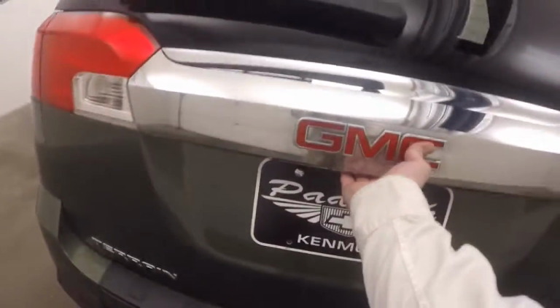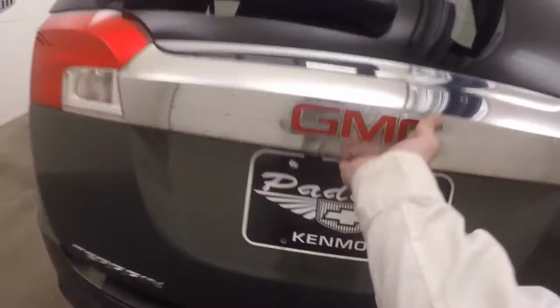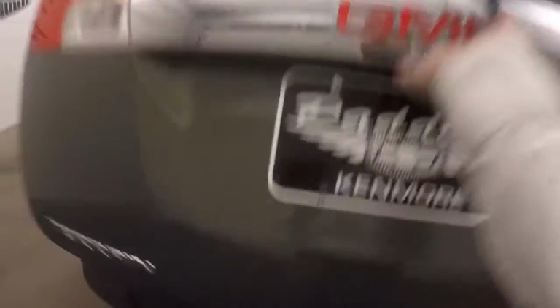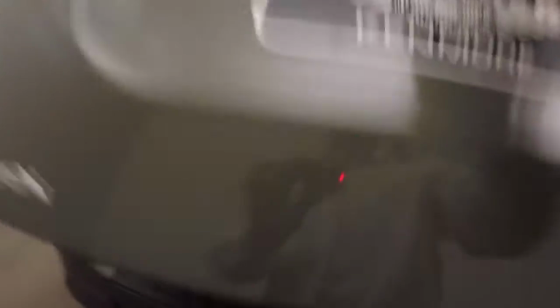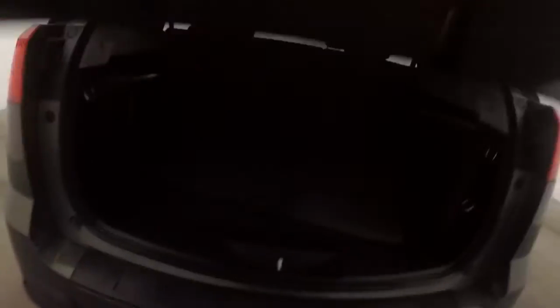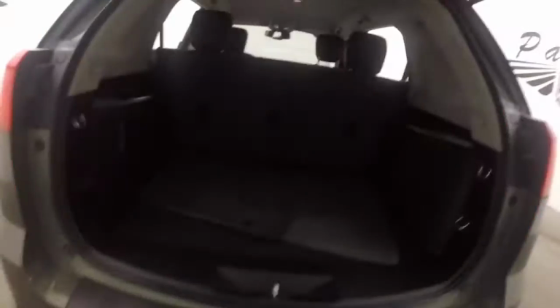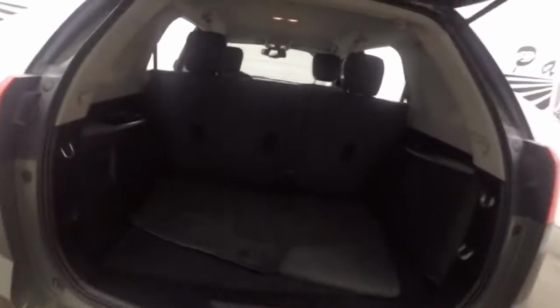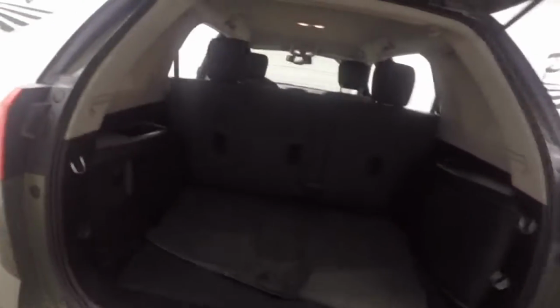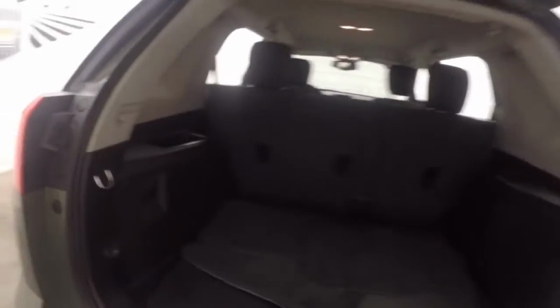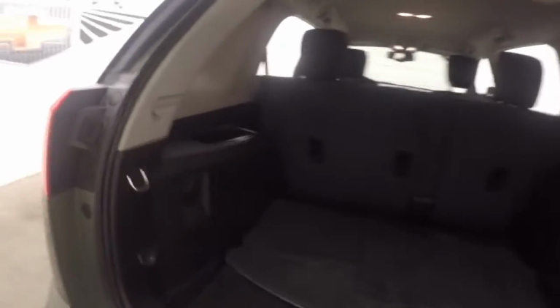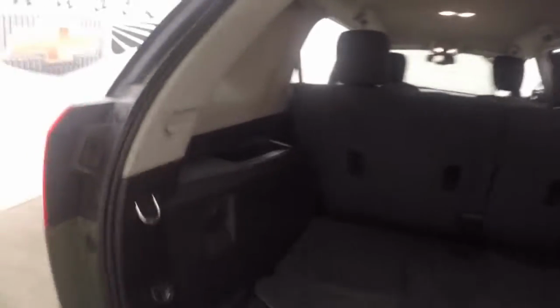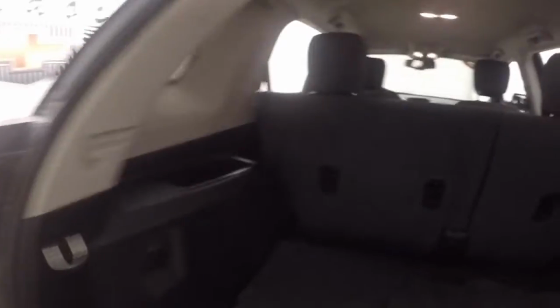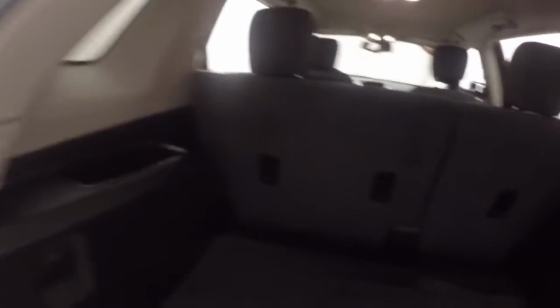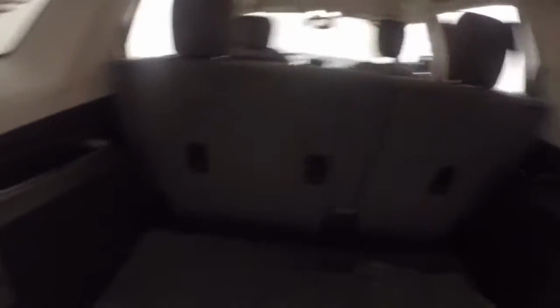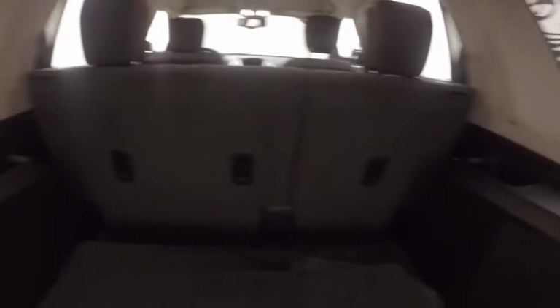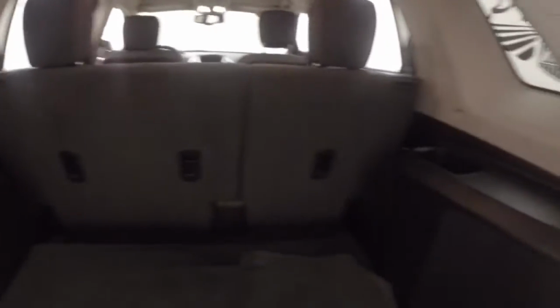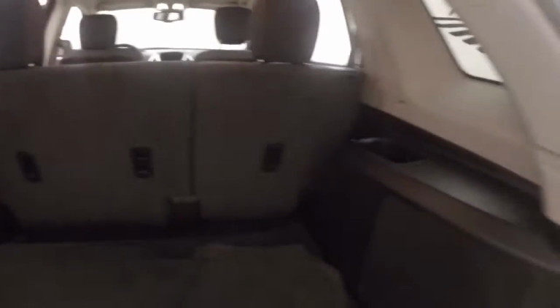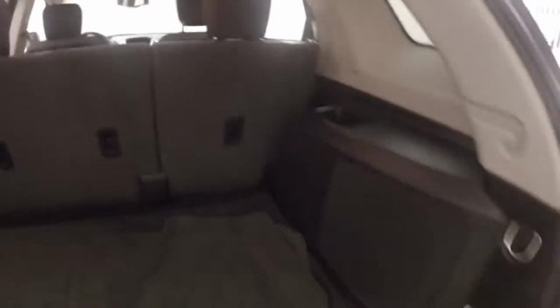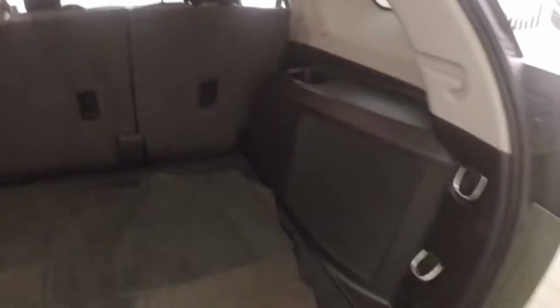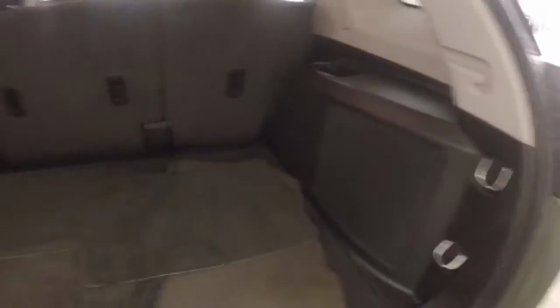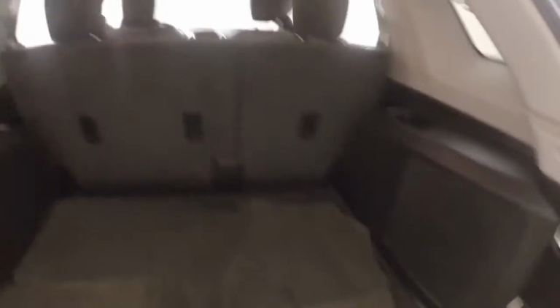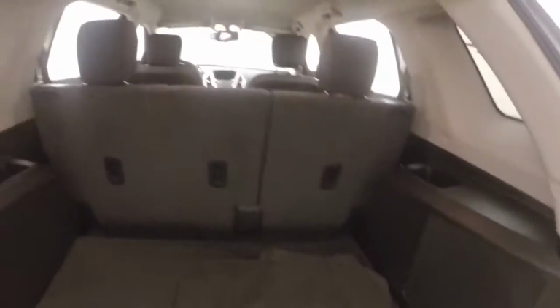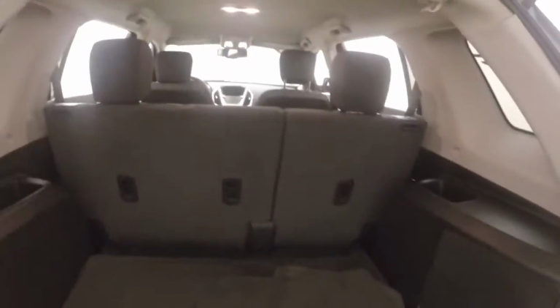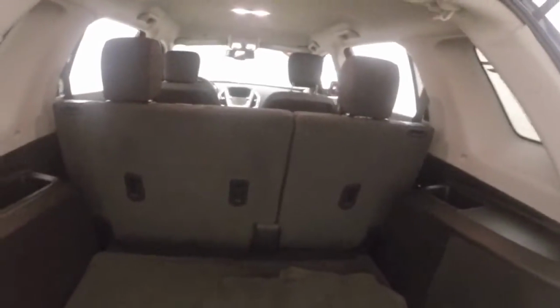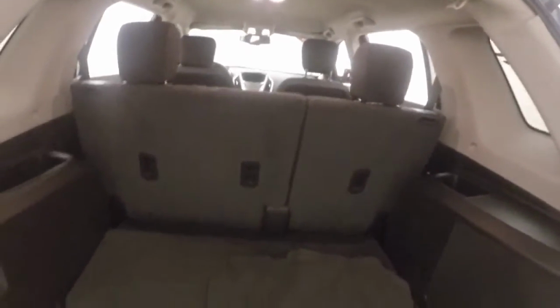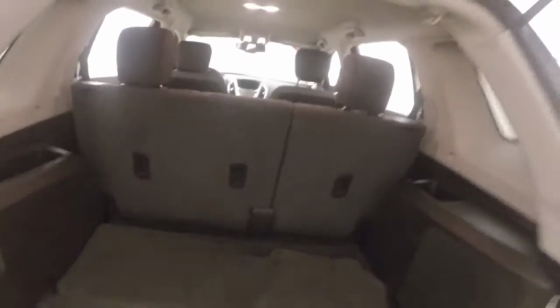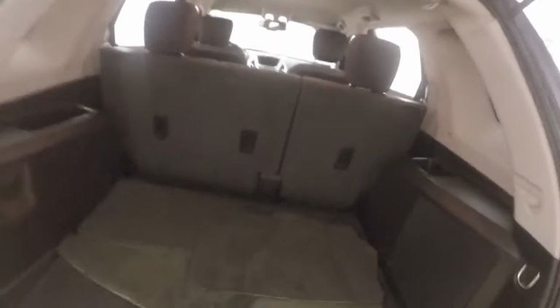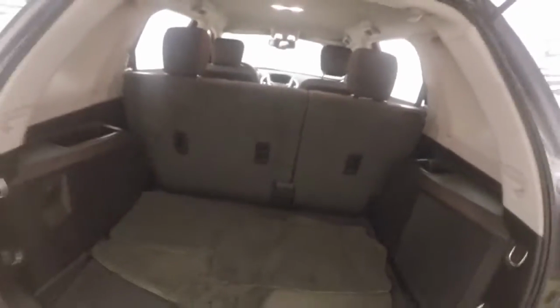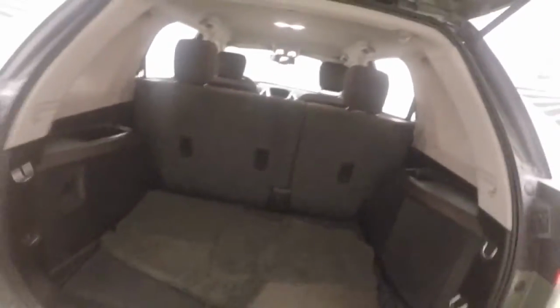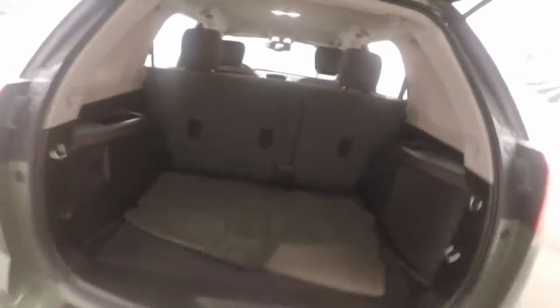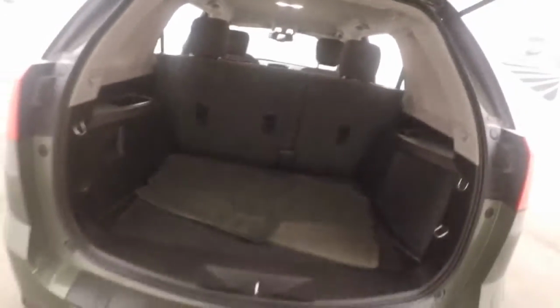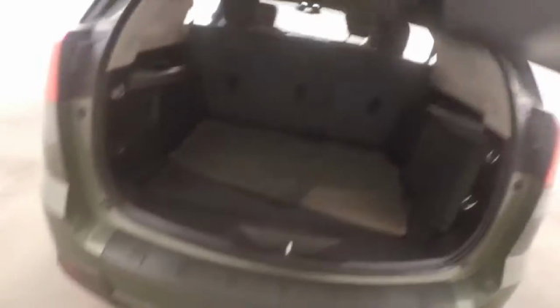Like all Terrains, it has great cargo space. The seats can be folded down to have even more.